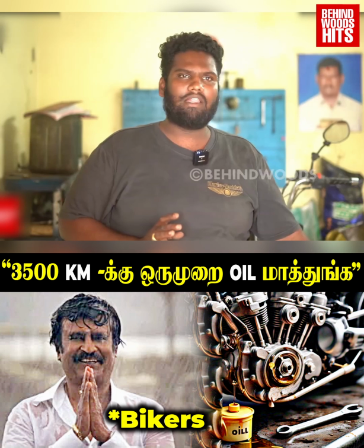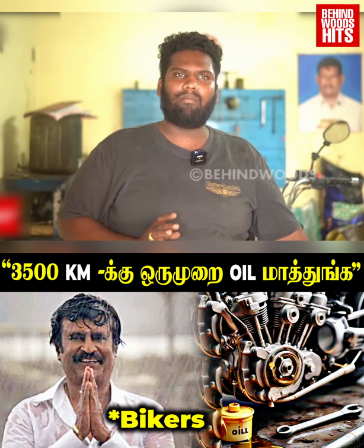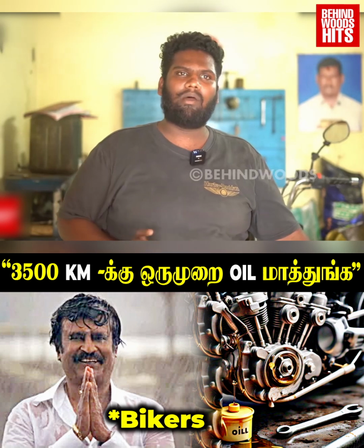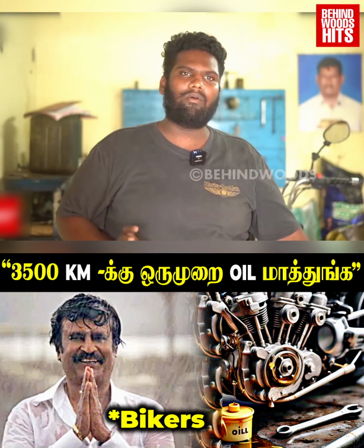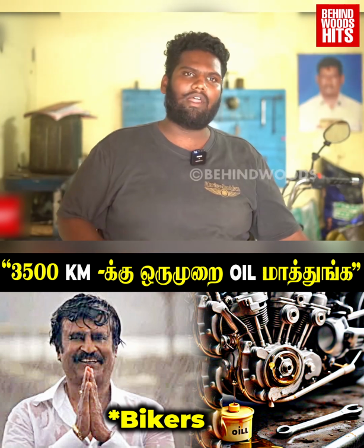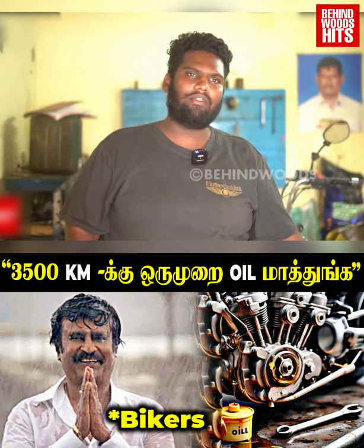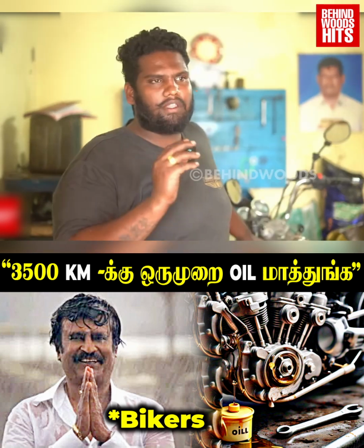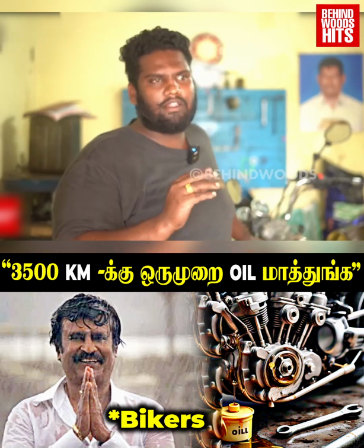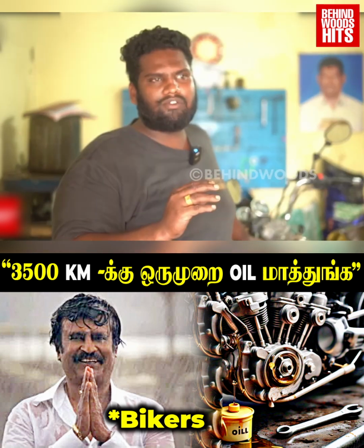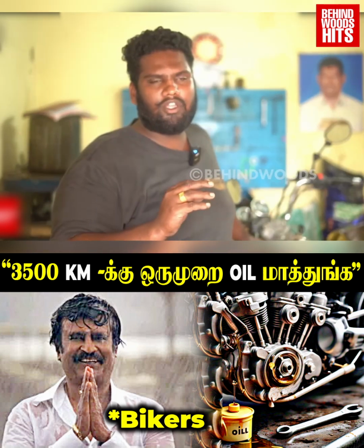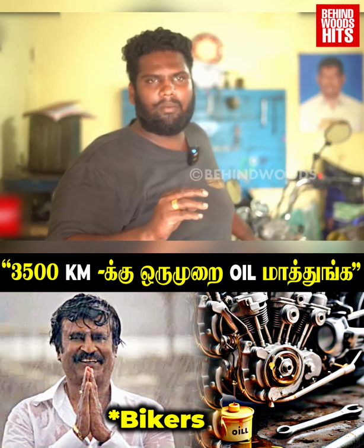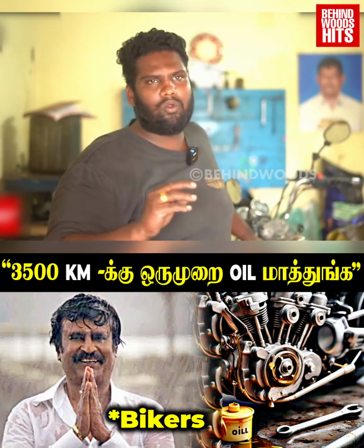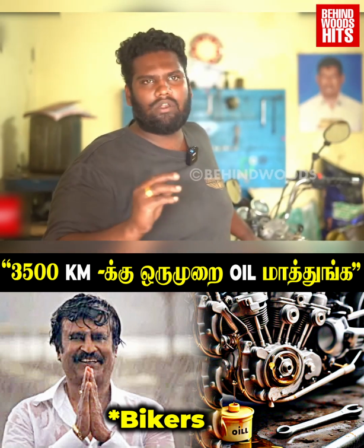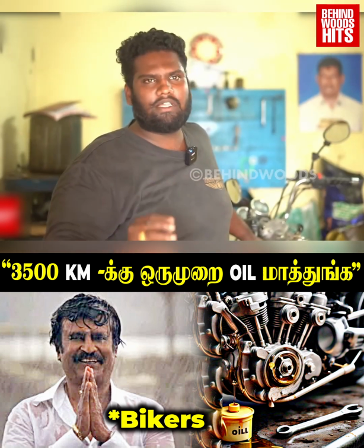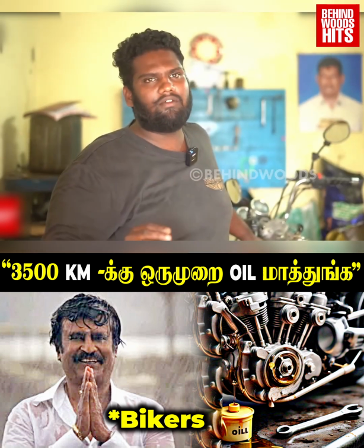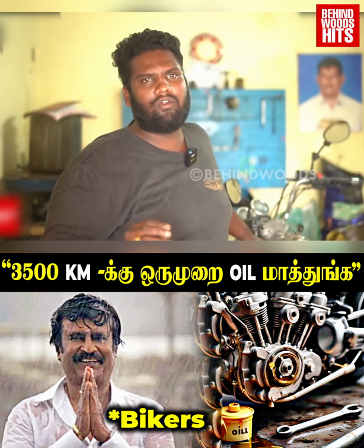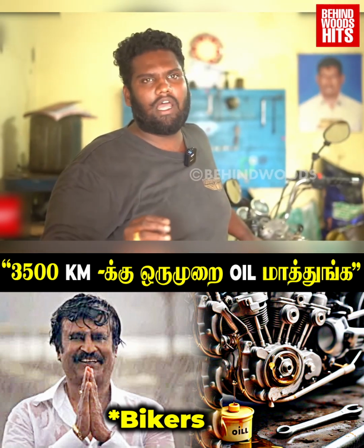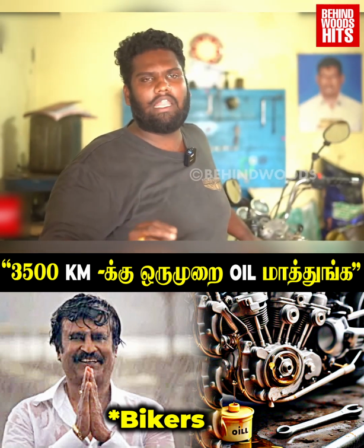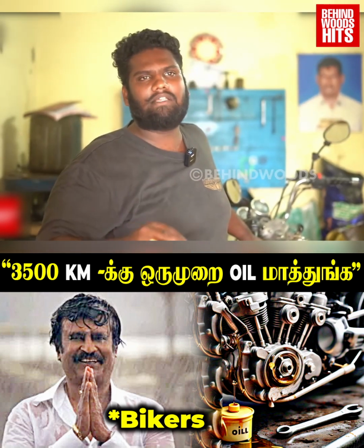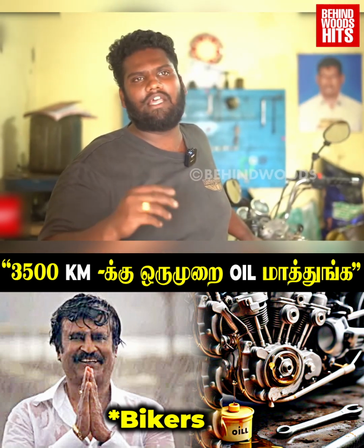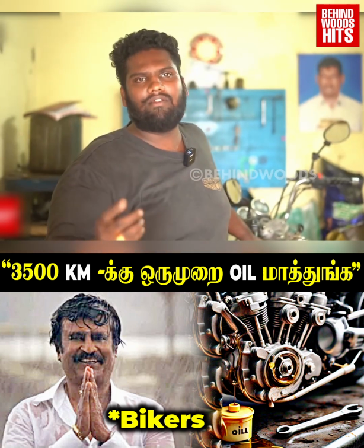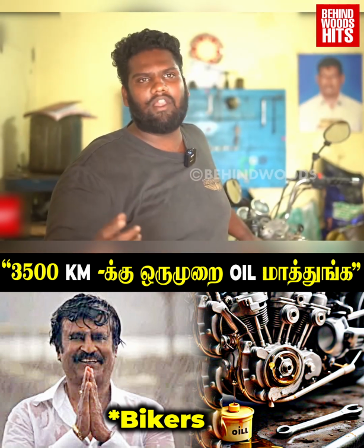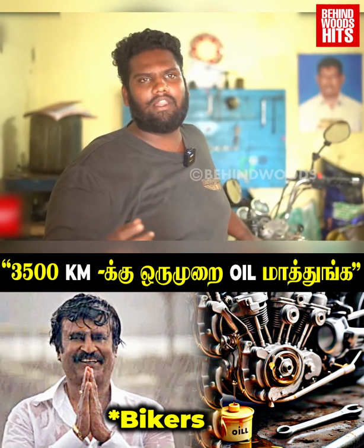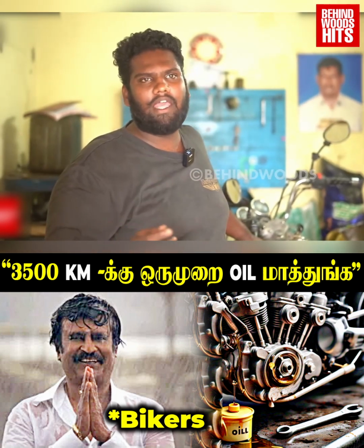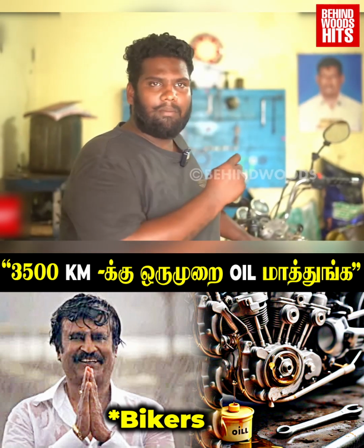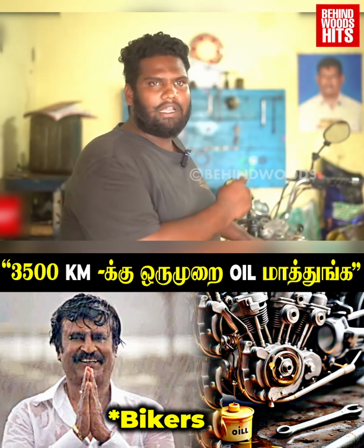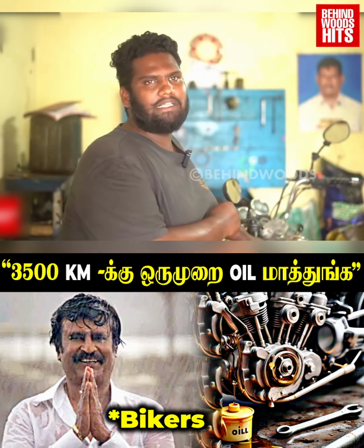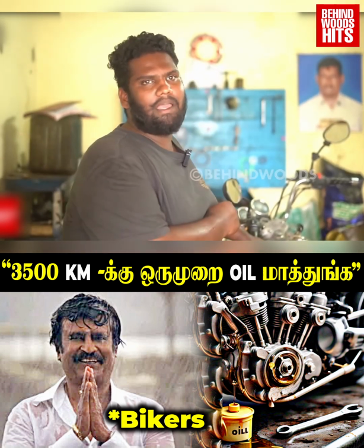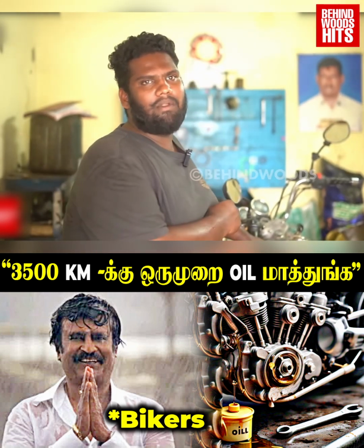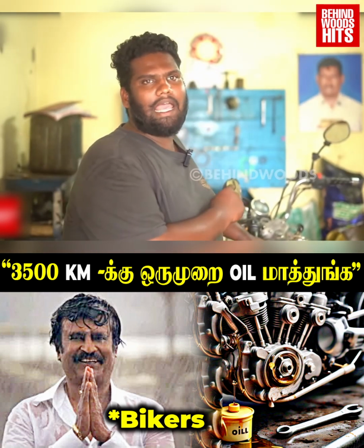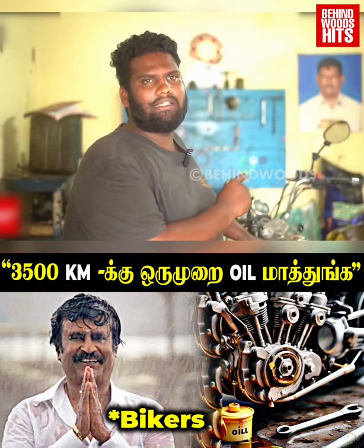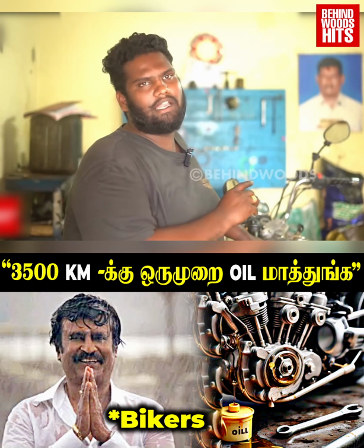If we keep the value at 300 kilometers, we will change the clutch plate.